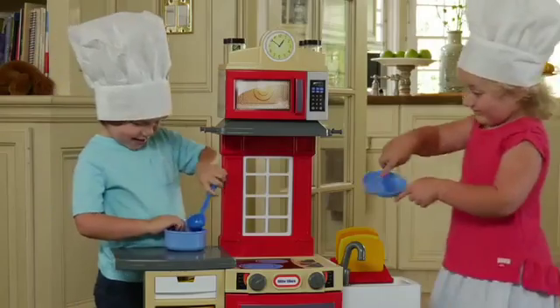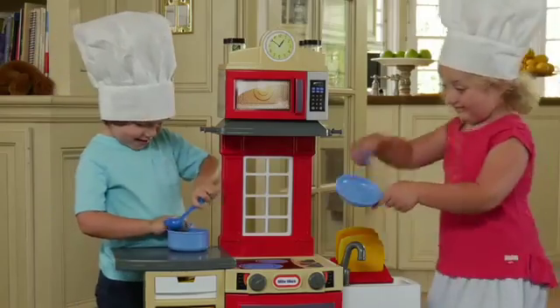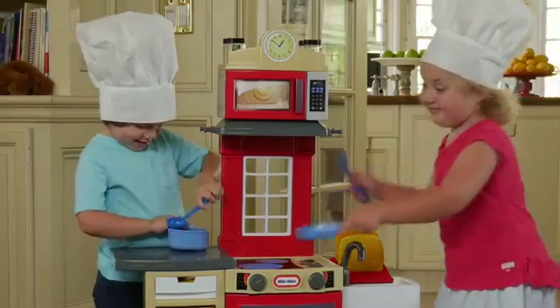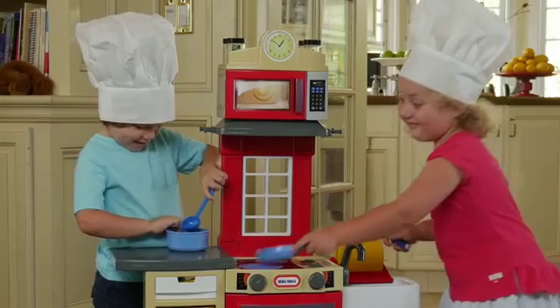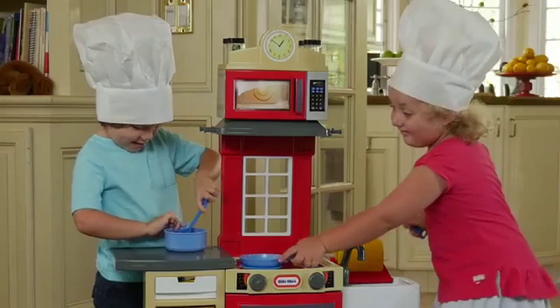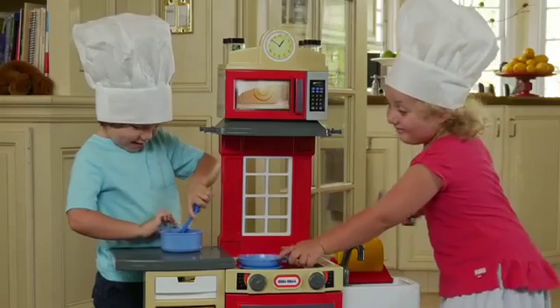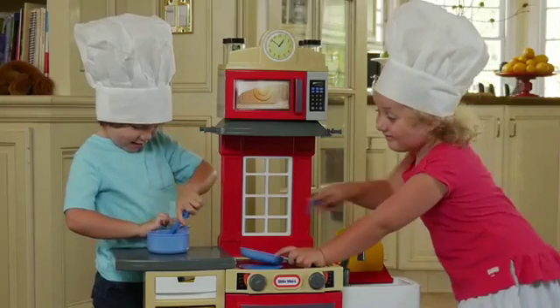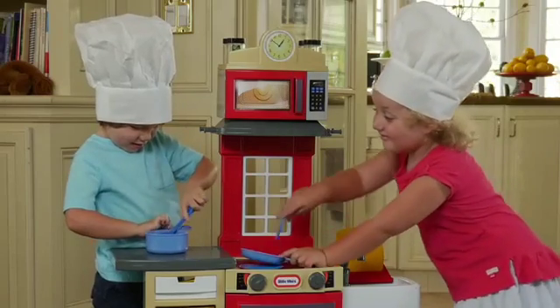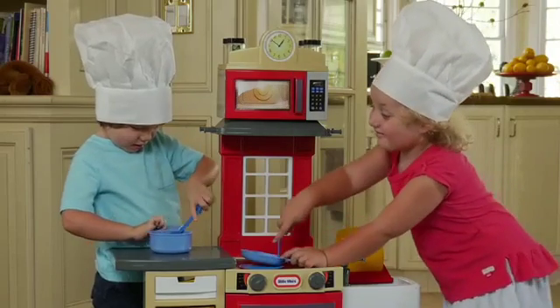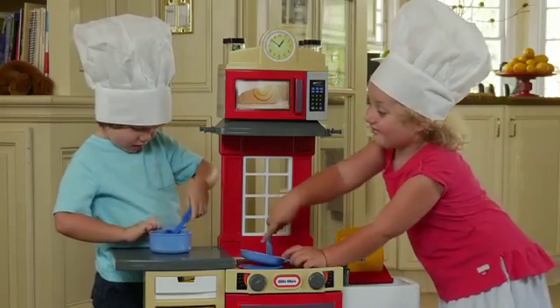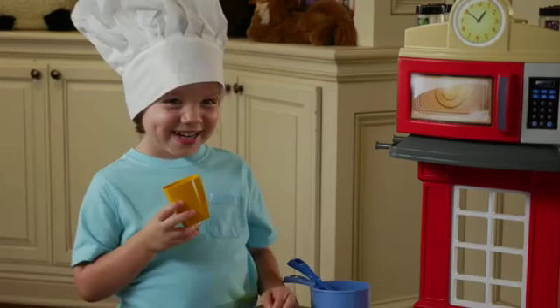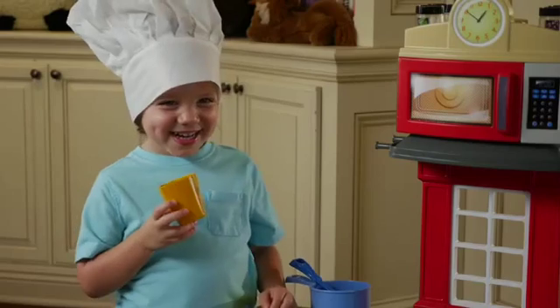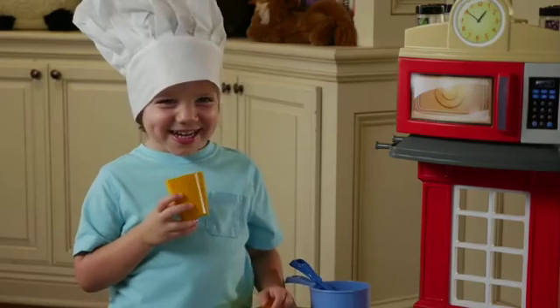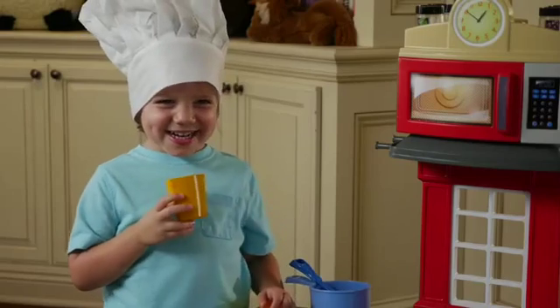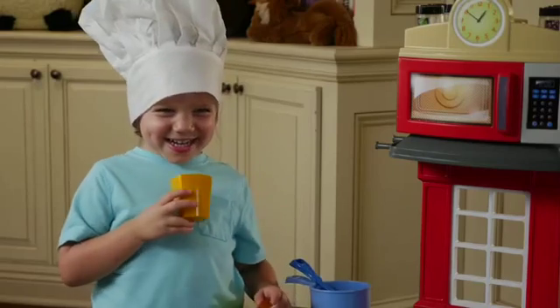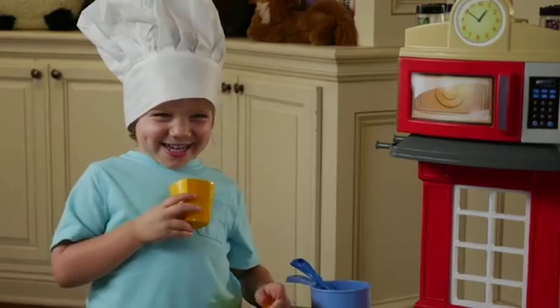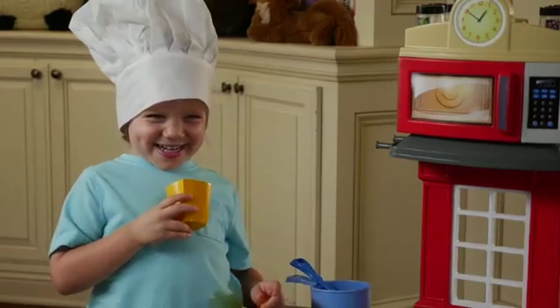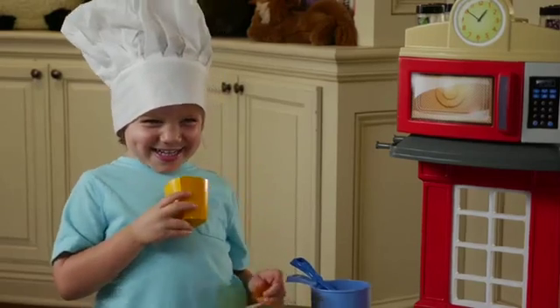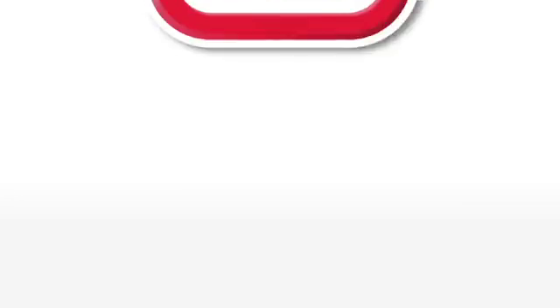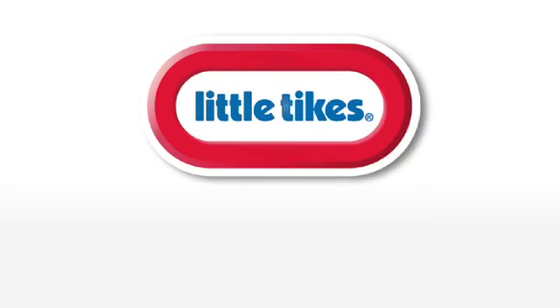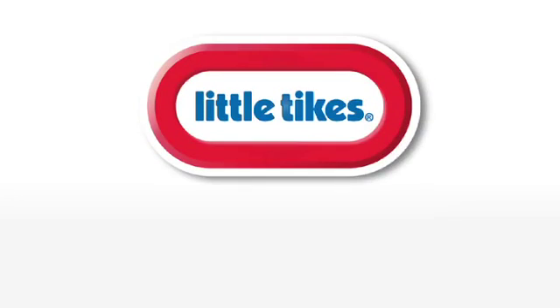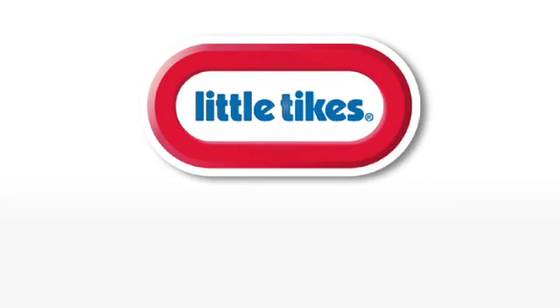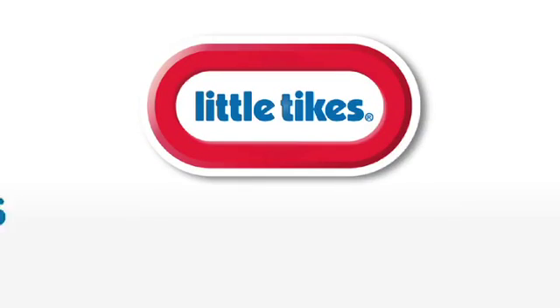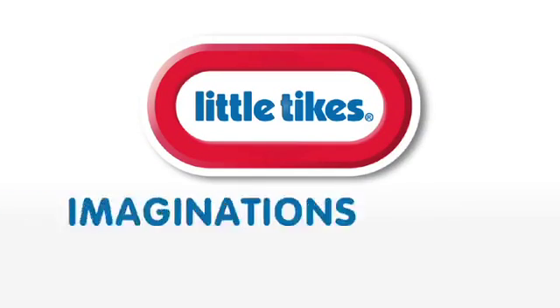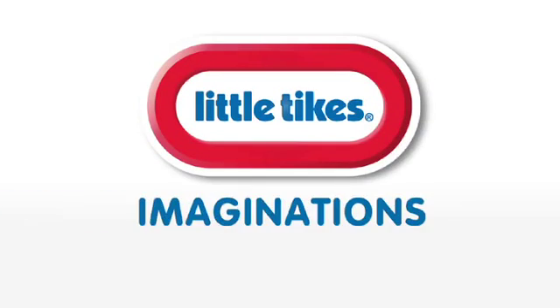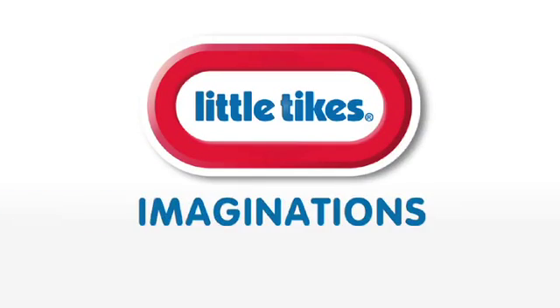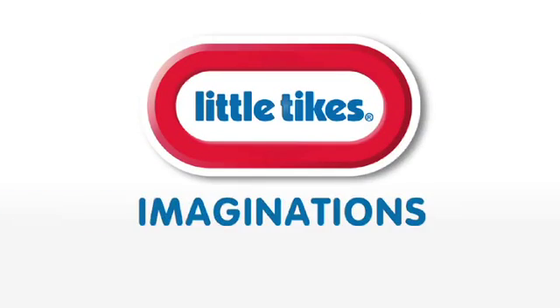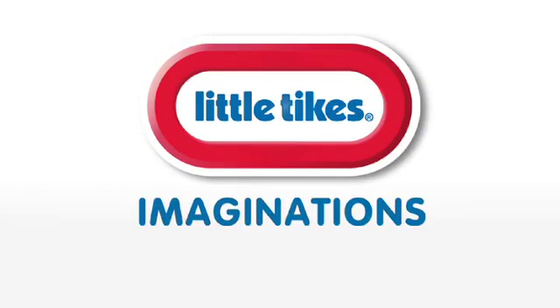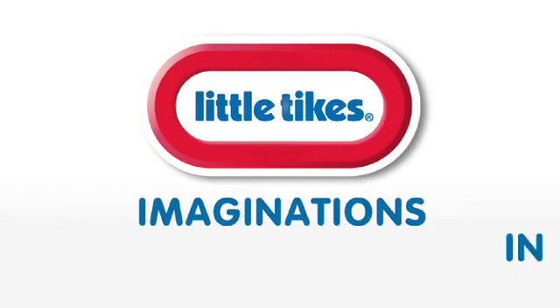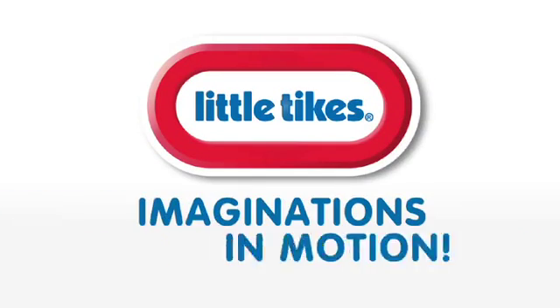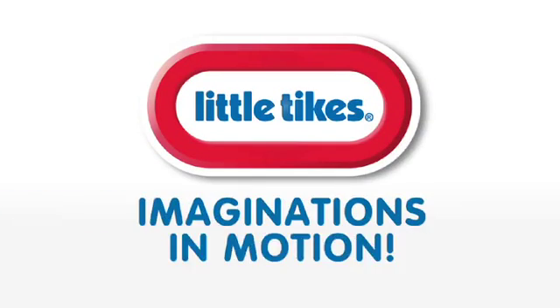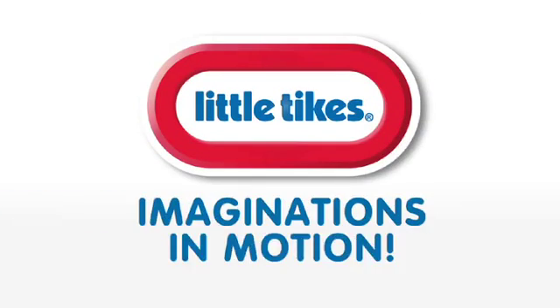Little Tikes Cook & Store Kitchen. Cook up some fun. Little Tikes, imagination's in motion.